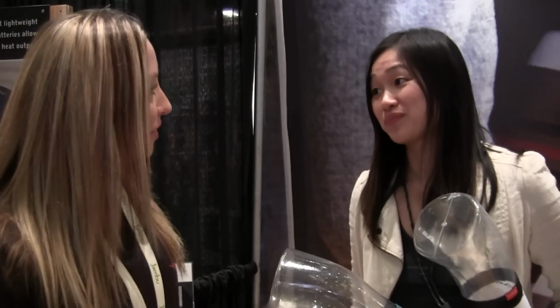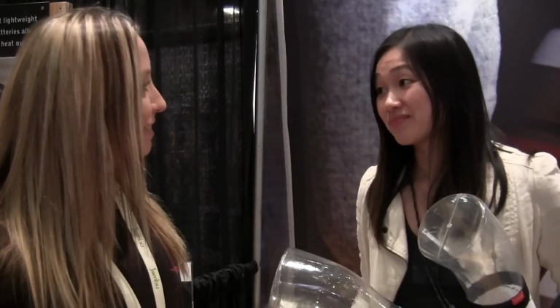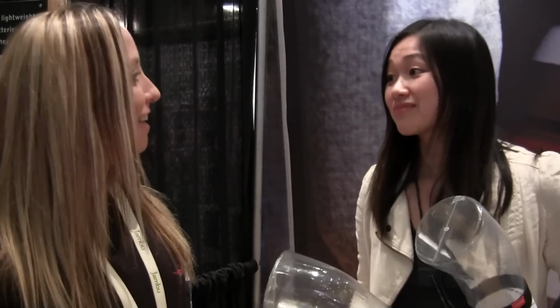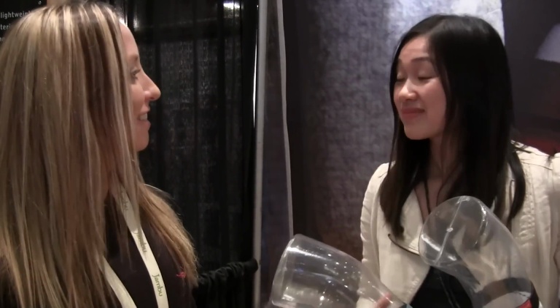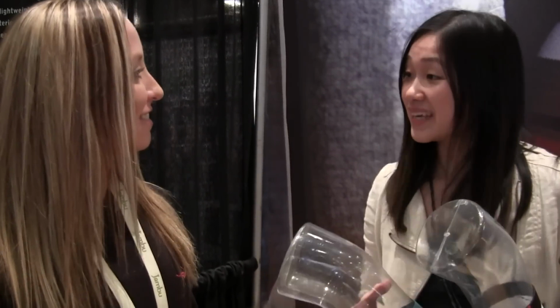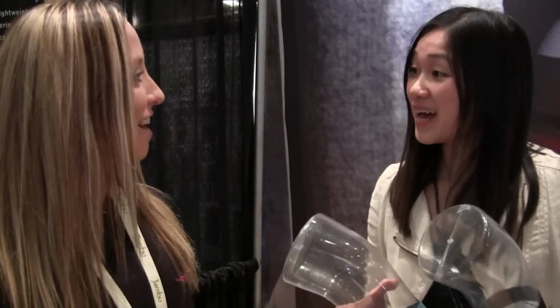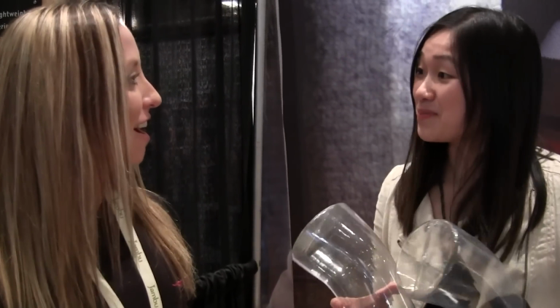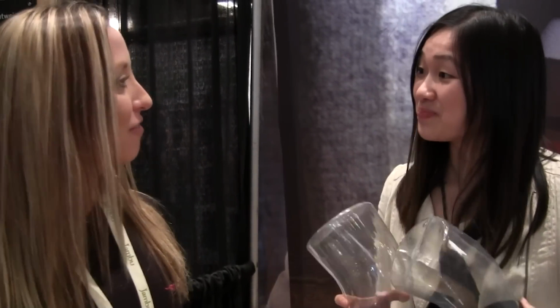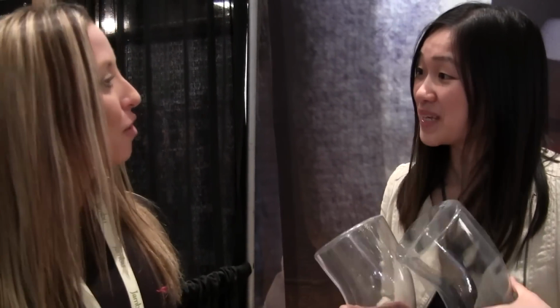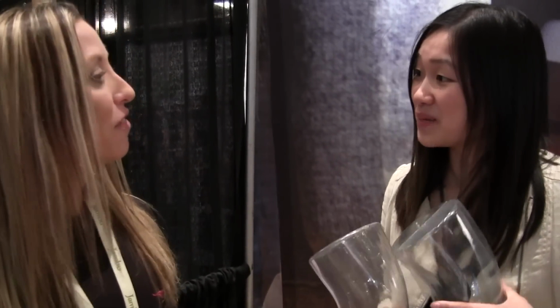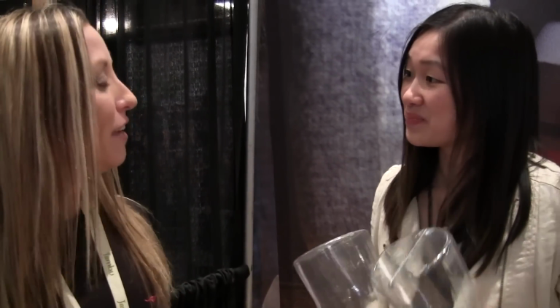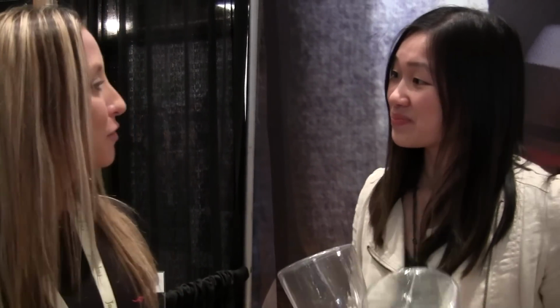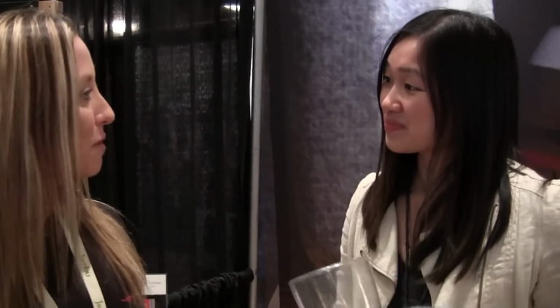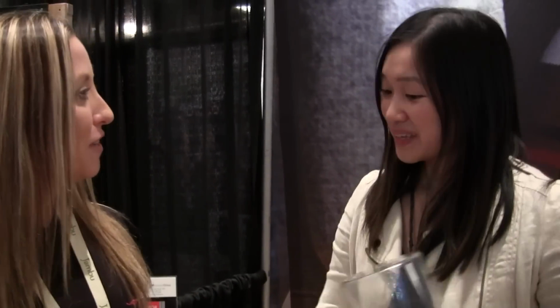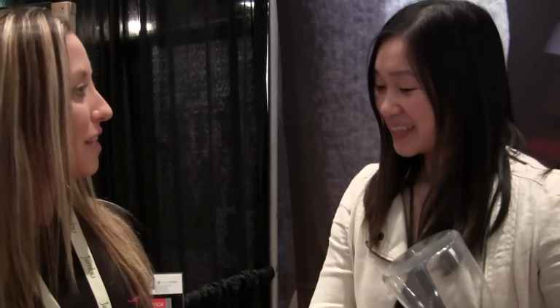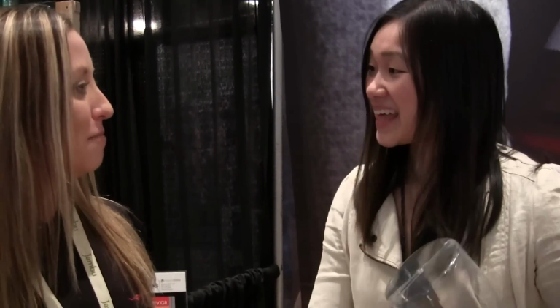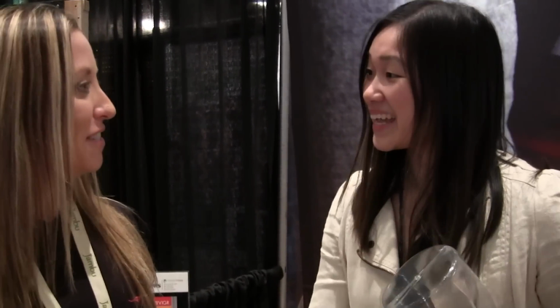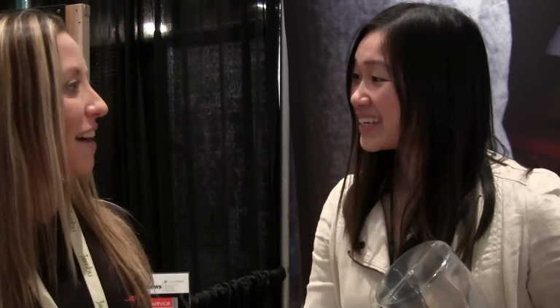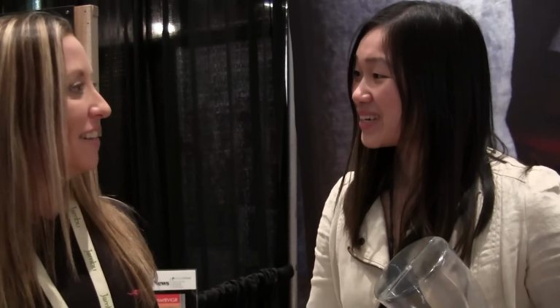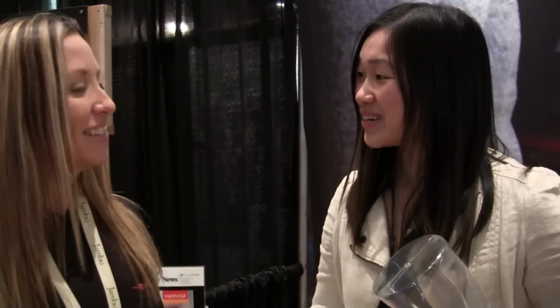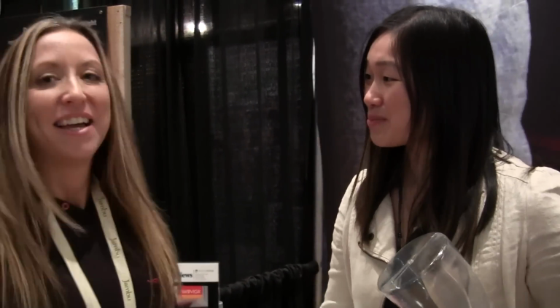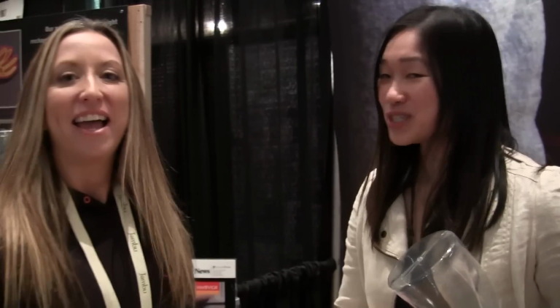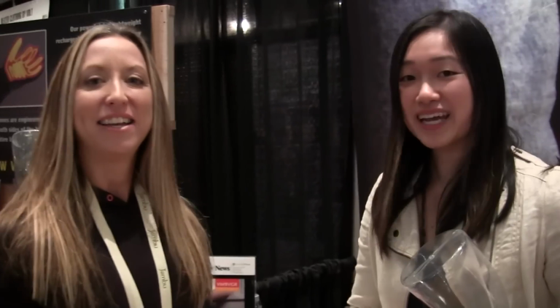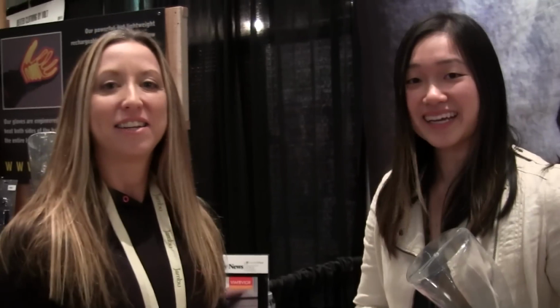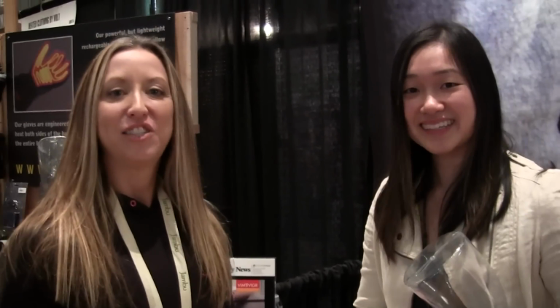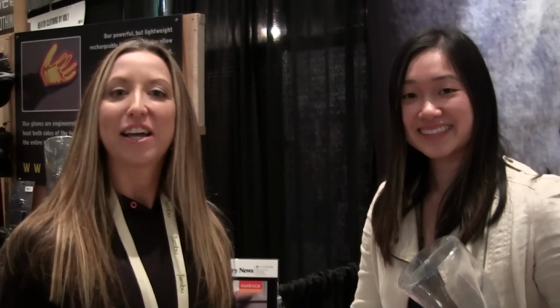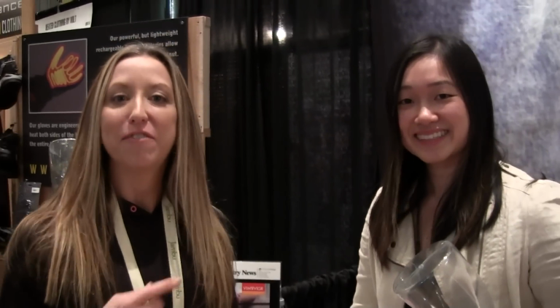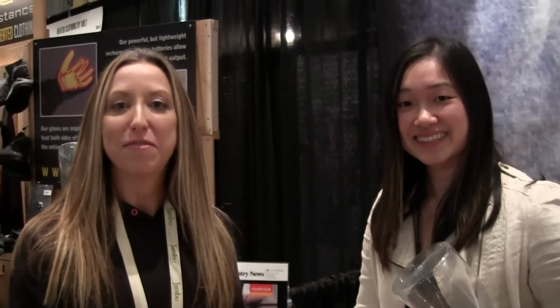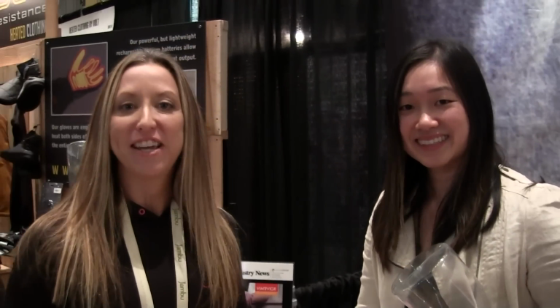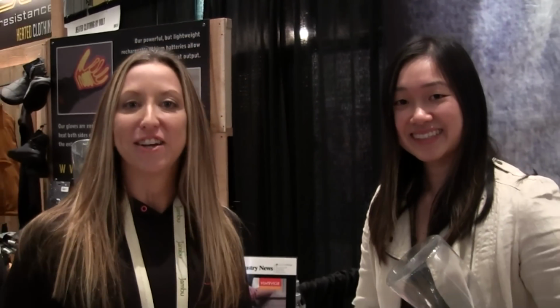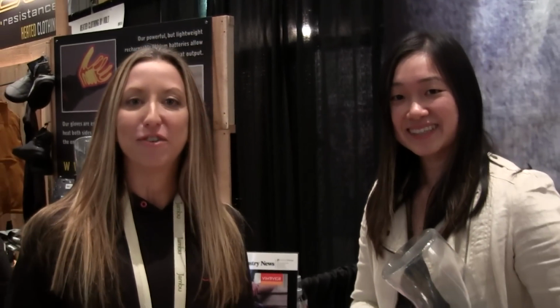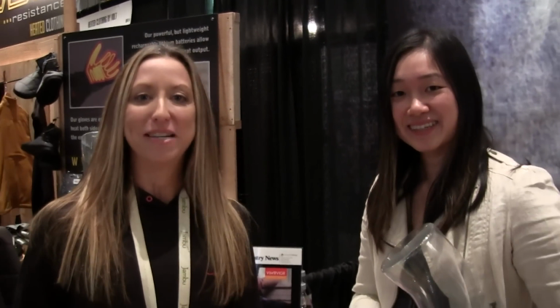Very exciting stuff! Well, thank you so much for your time, Michelle. Thank you, I appreciate it. Check out Vim & Vigor, everyone.